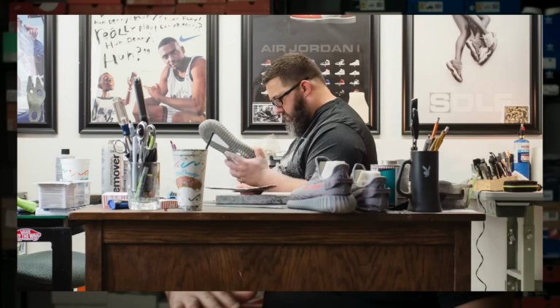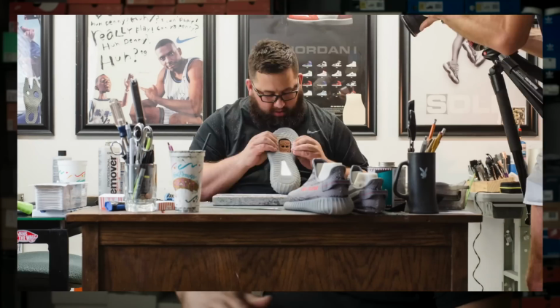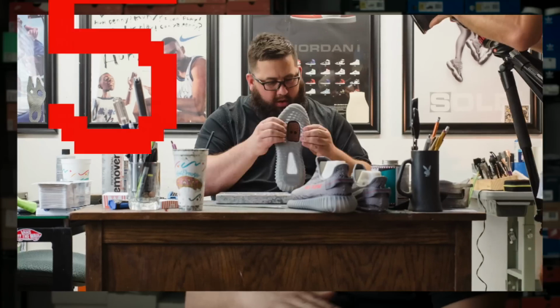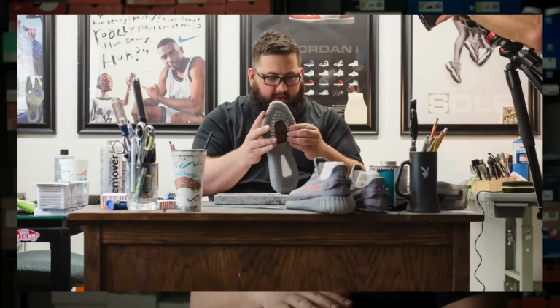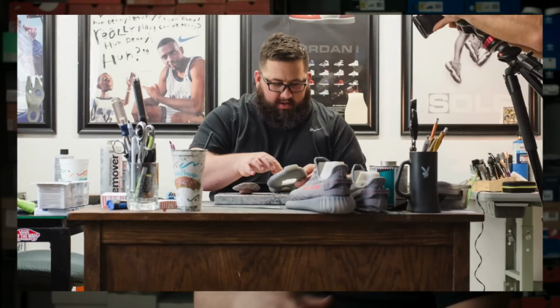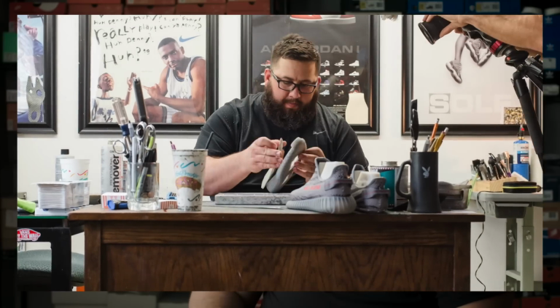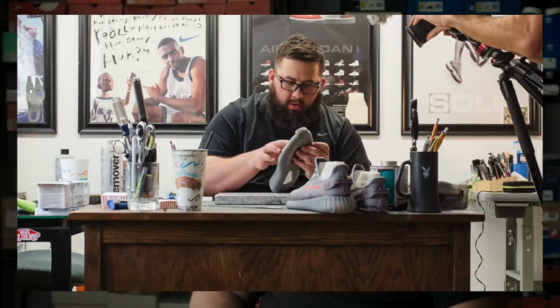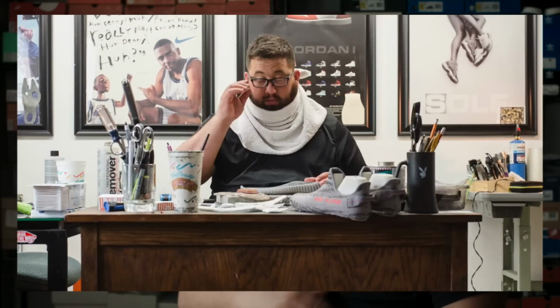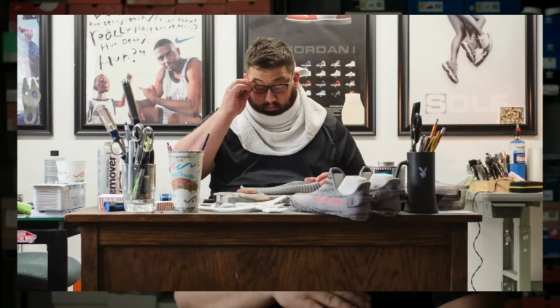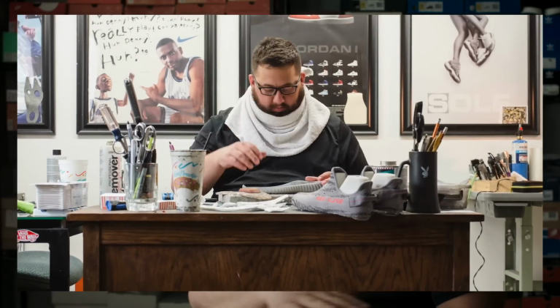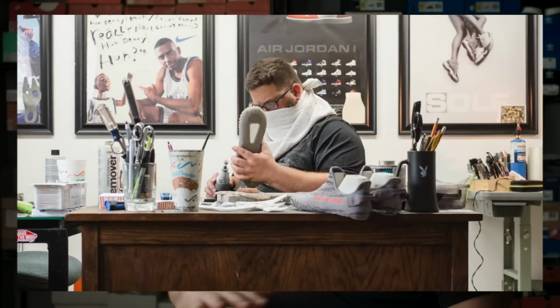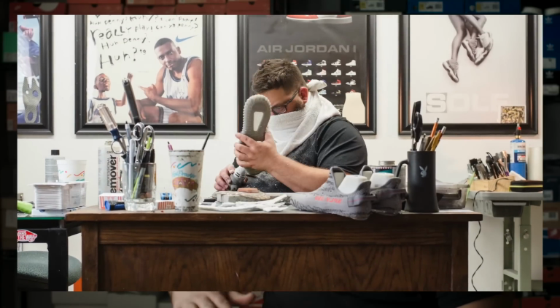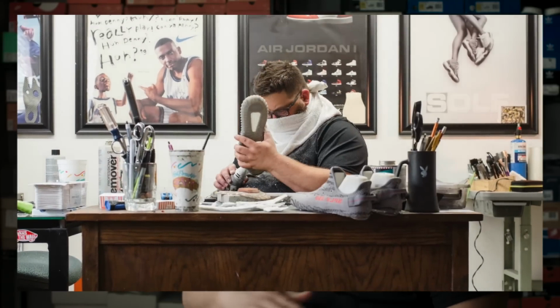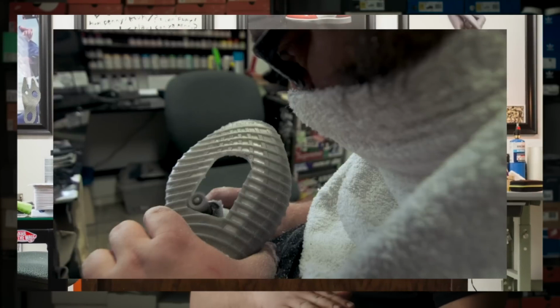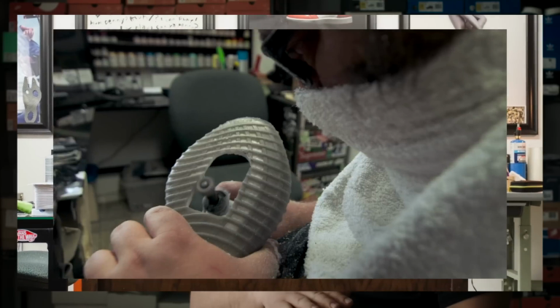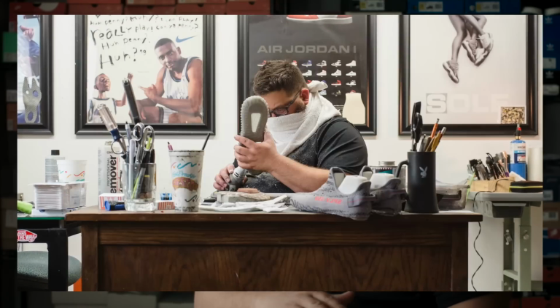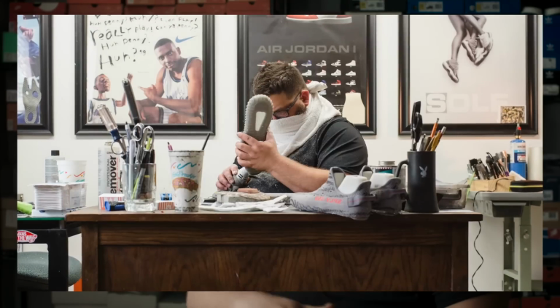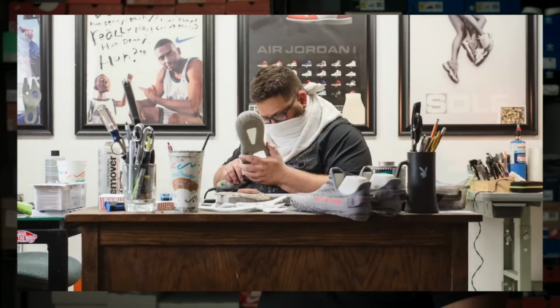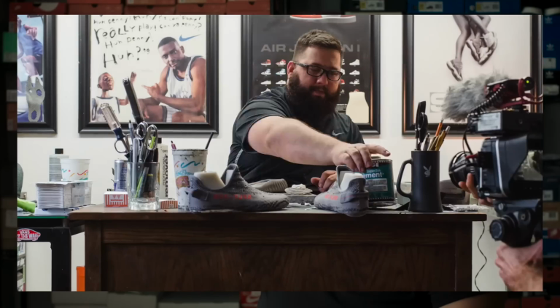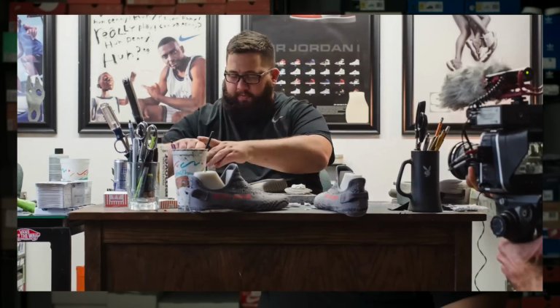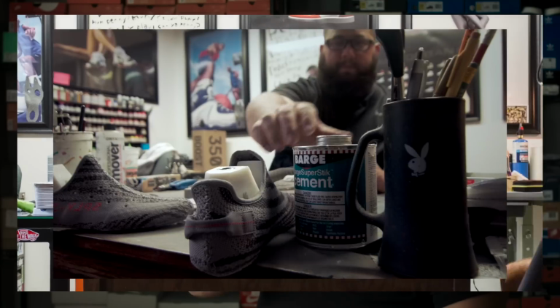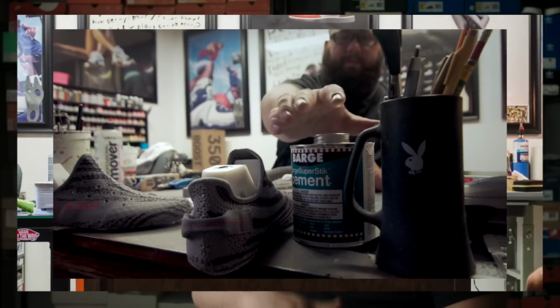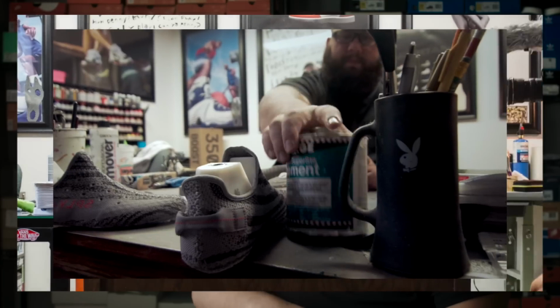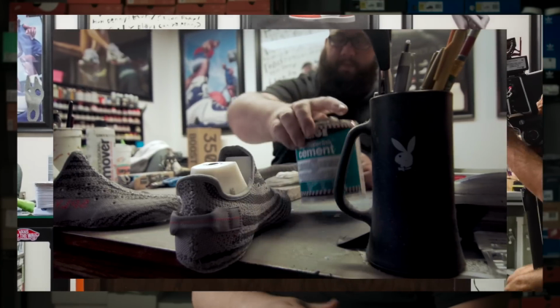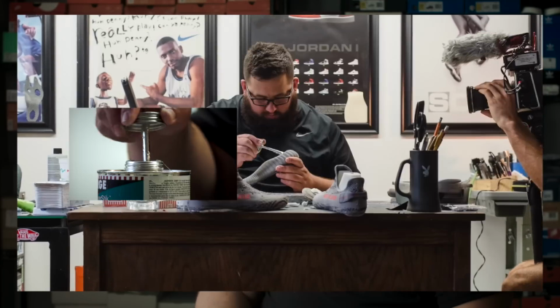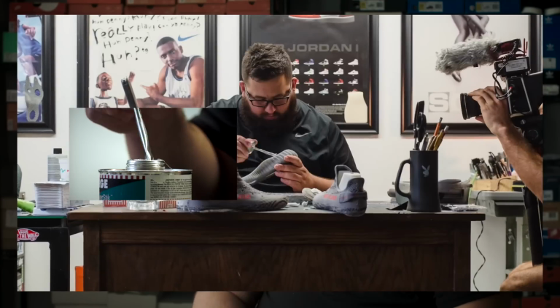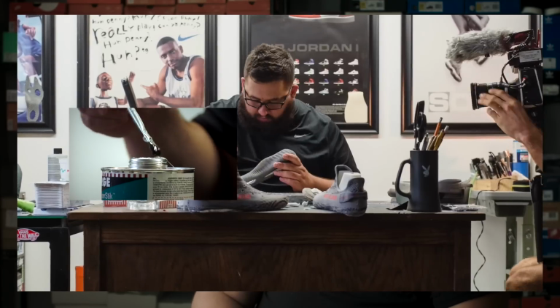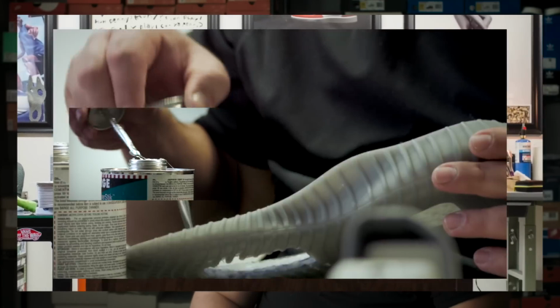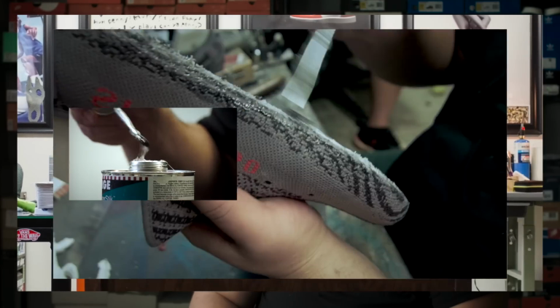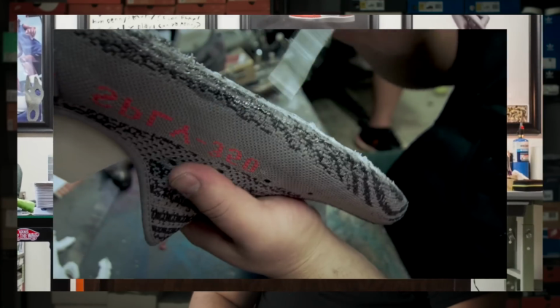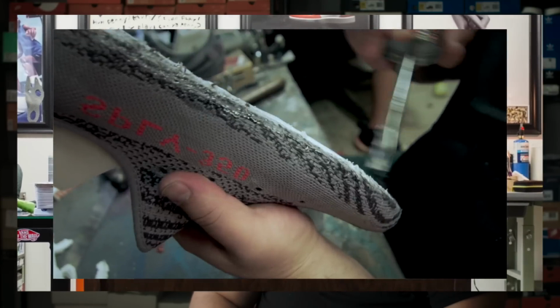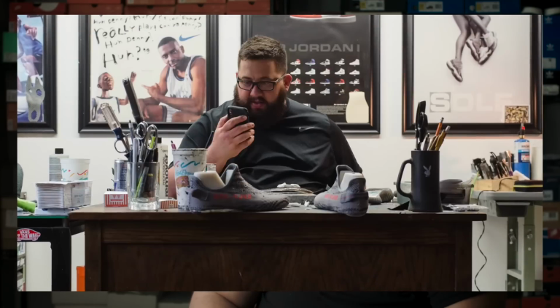Once that's all done, sand everything smooth, and then reattach the upper back down.